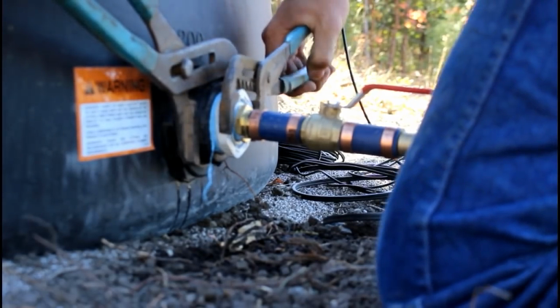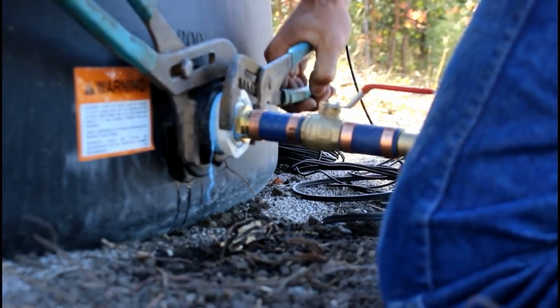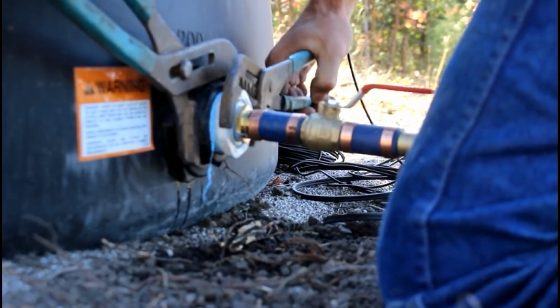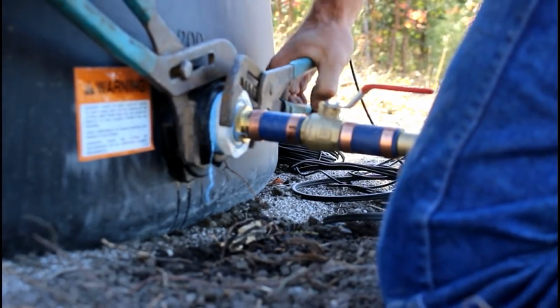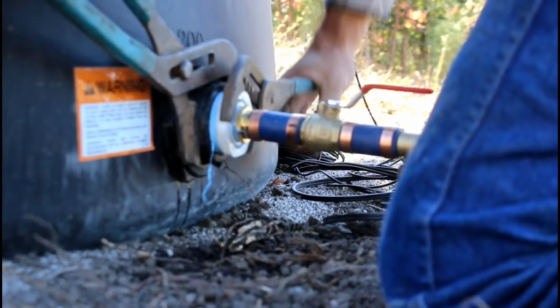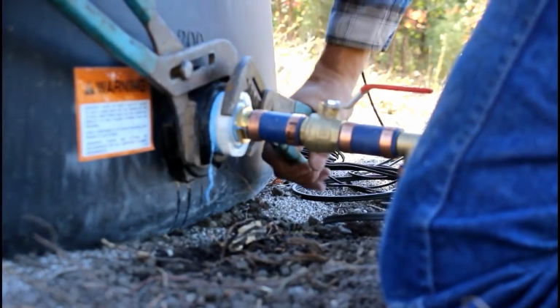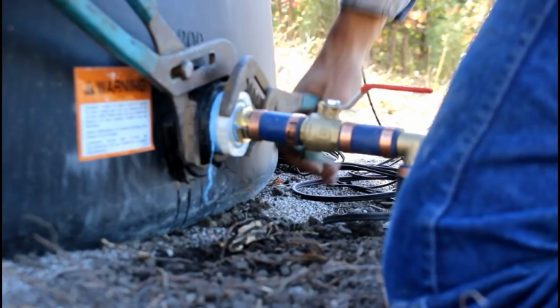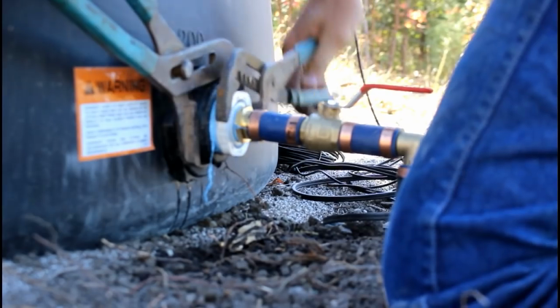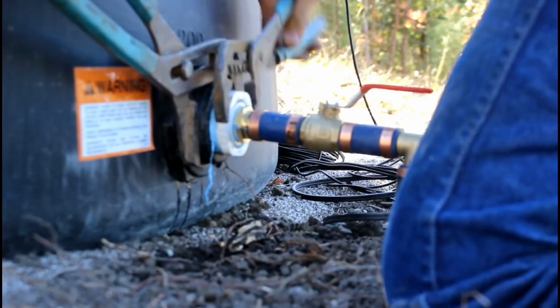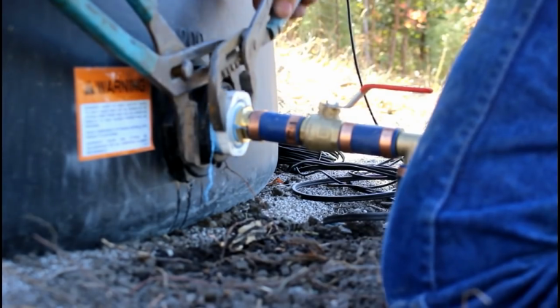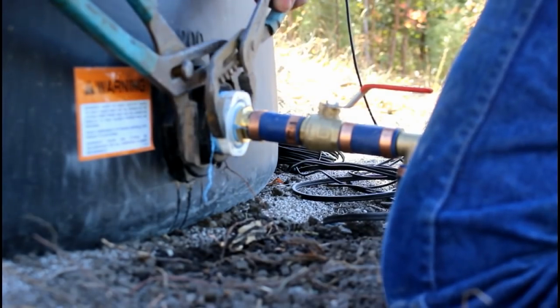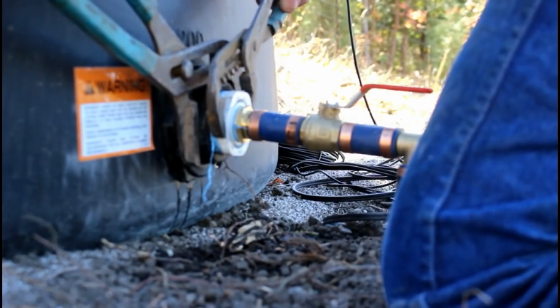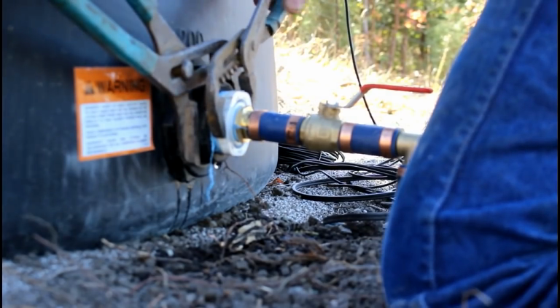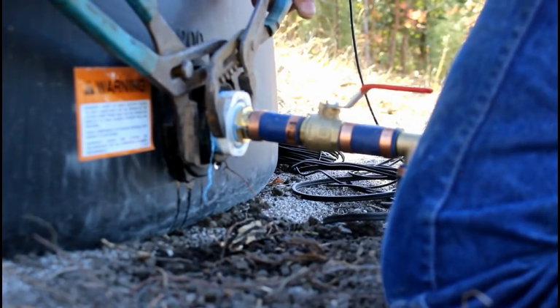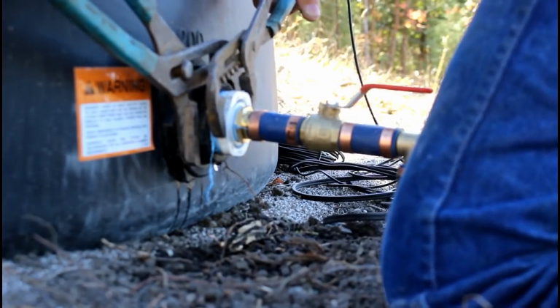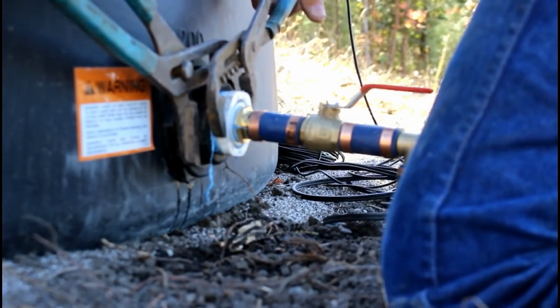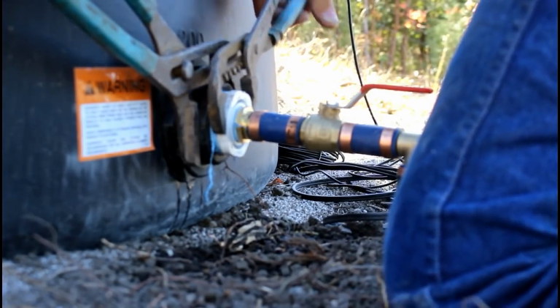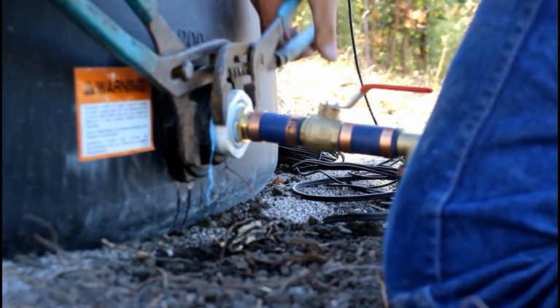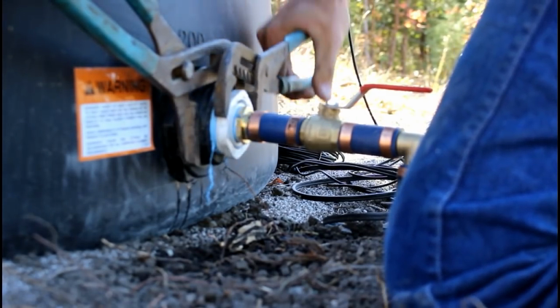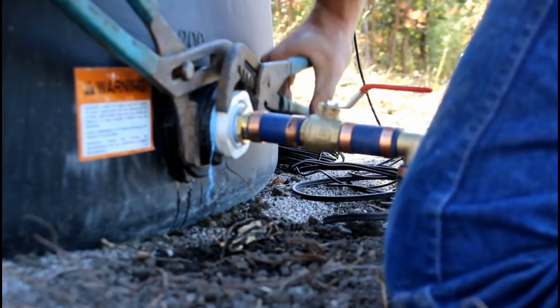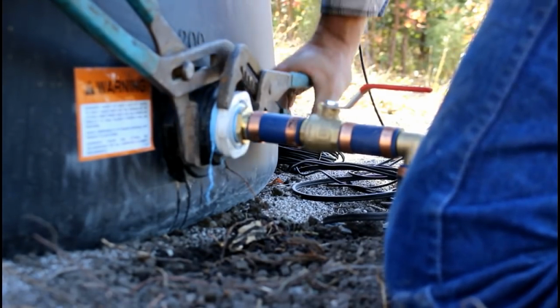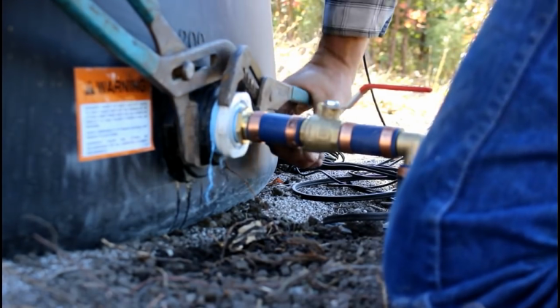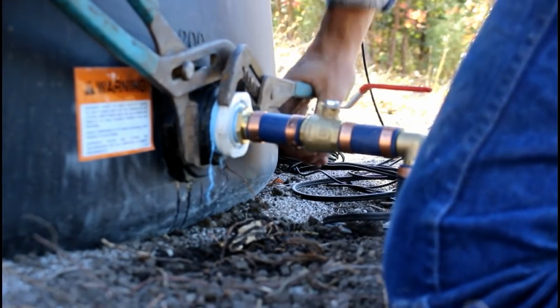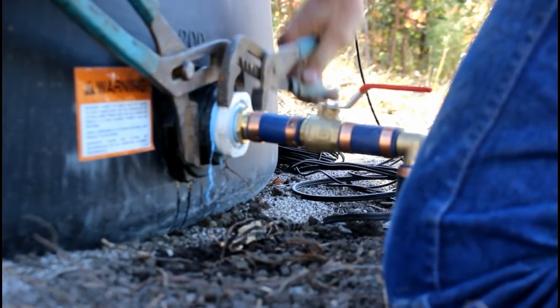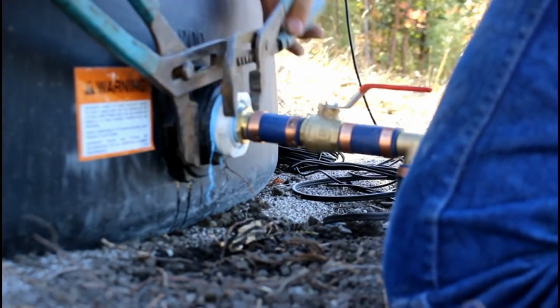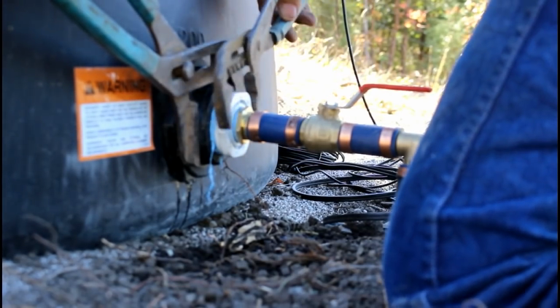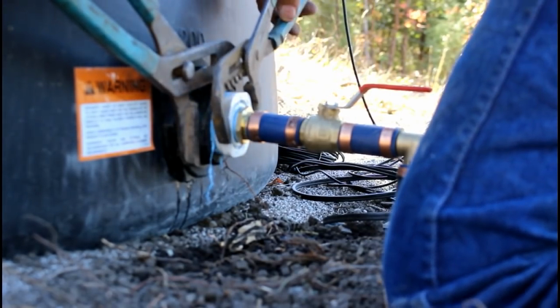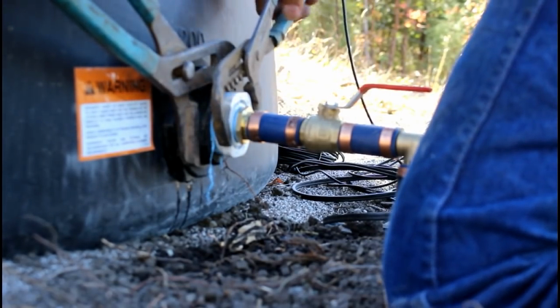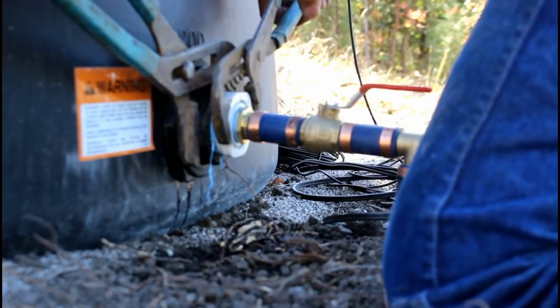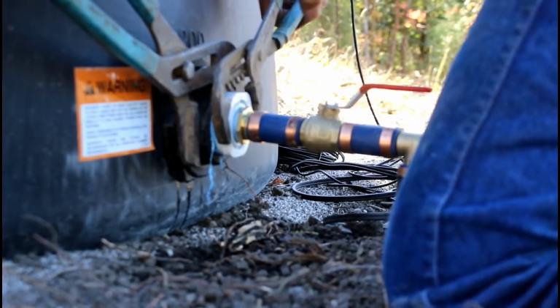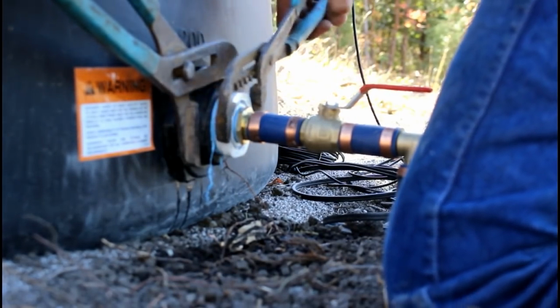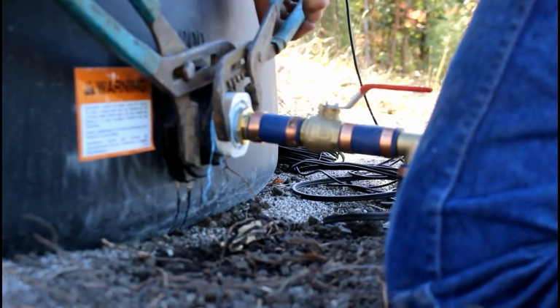Once a little bit of water weight began to accumulate in the tank, I had a small leak I had to fix.